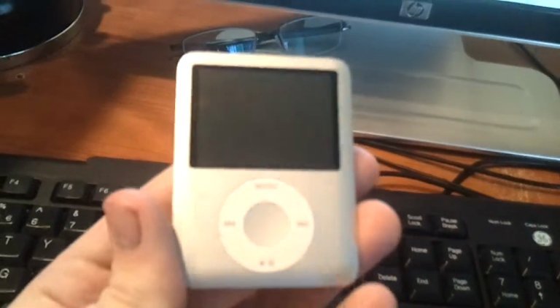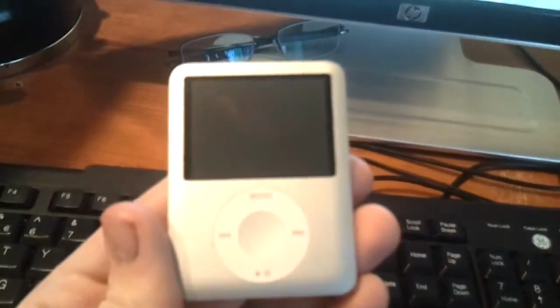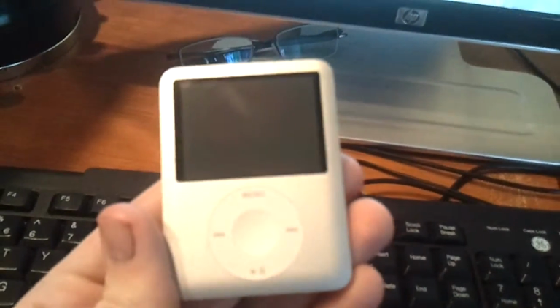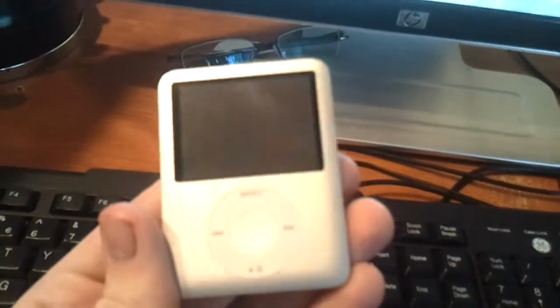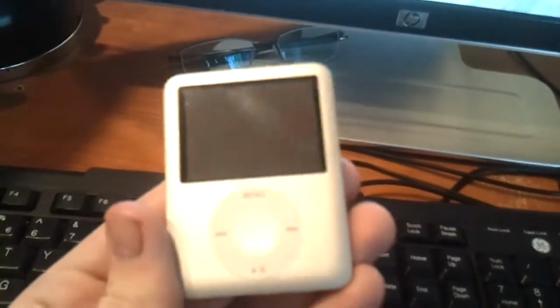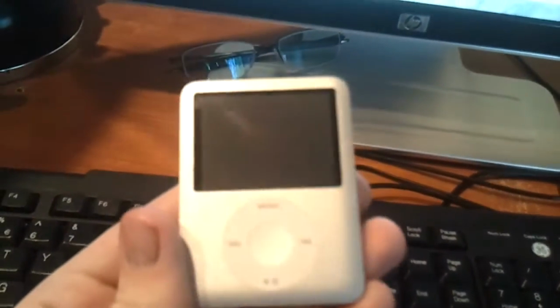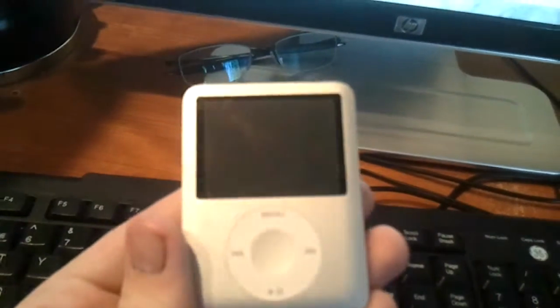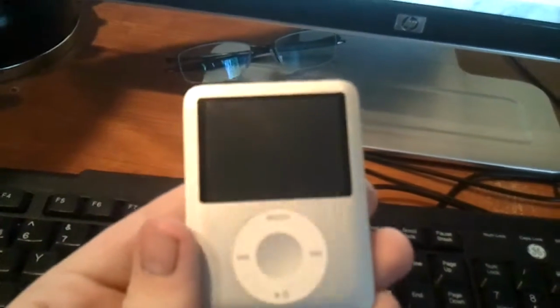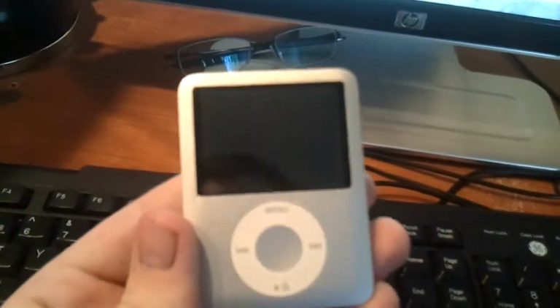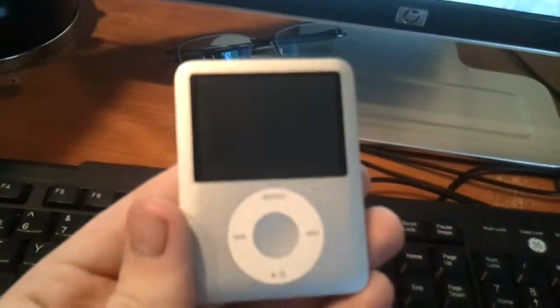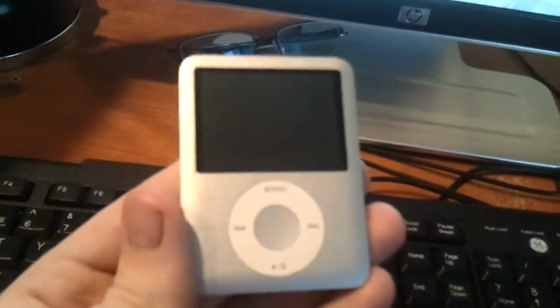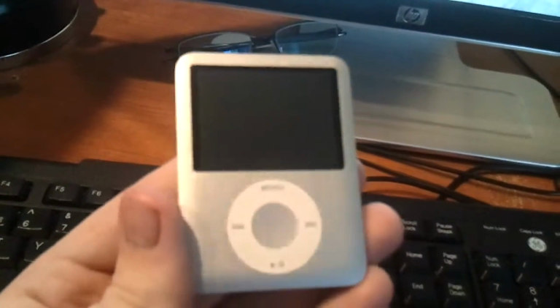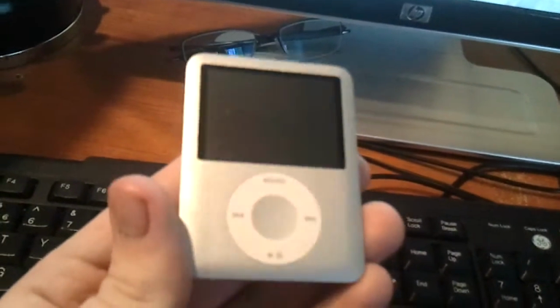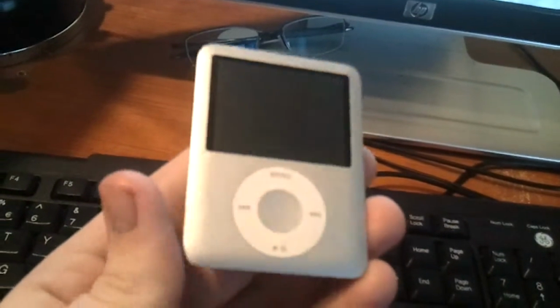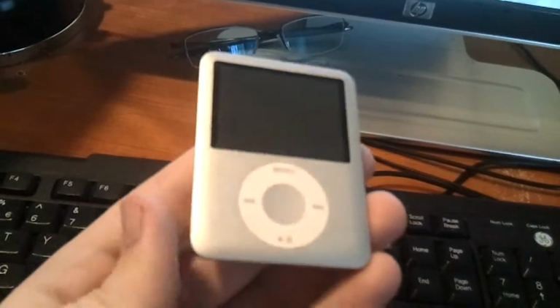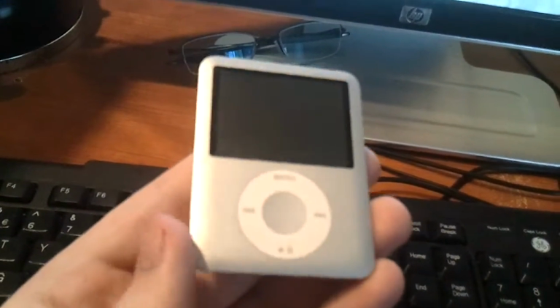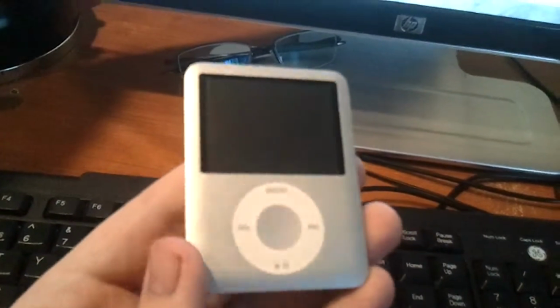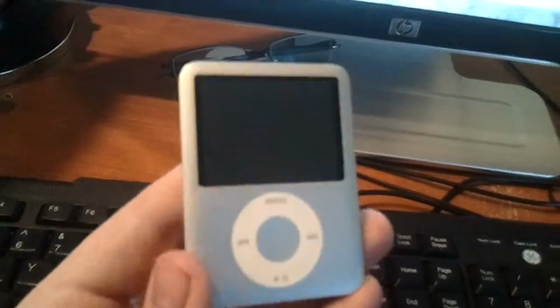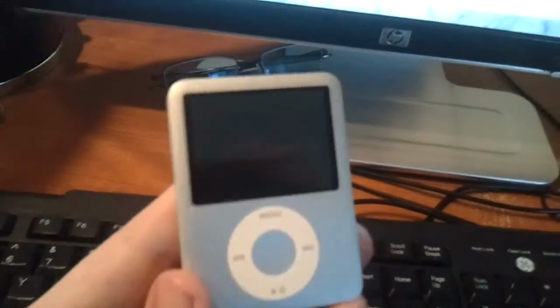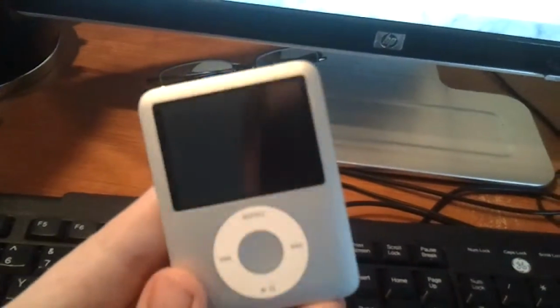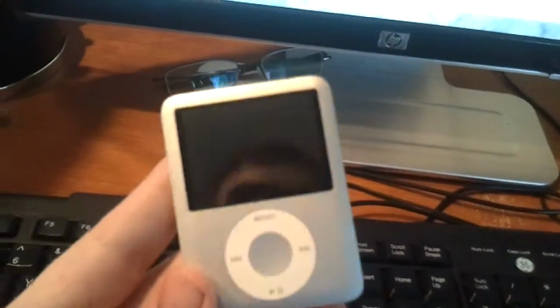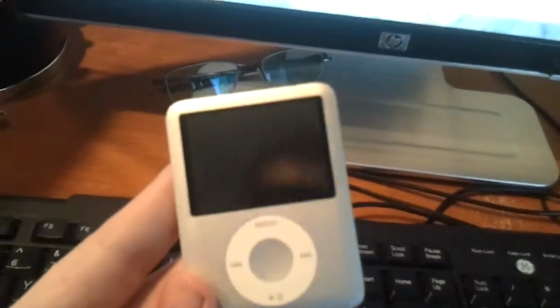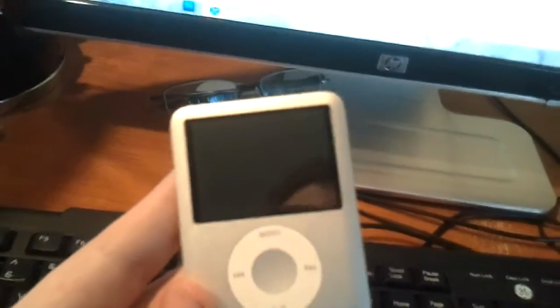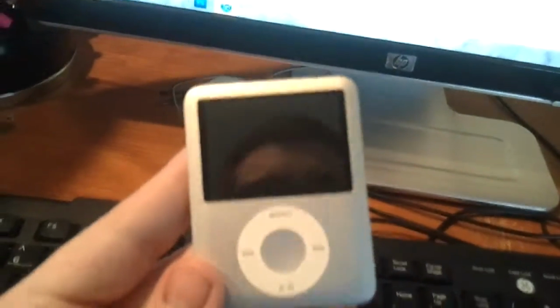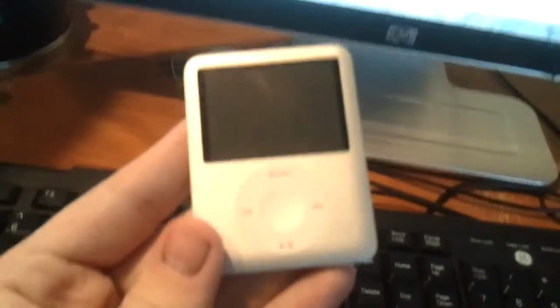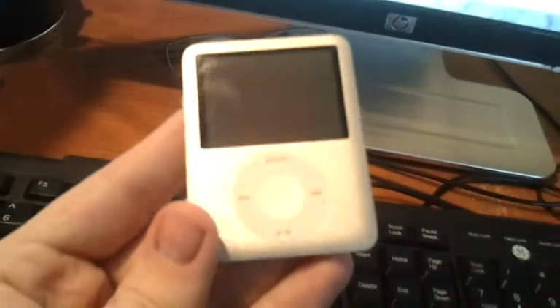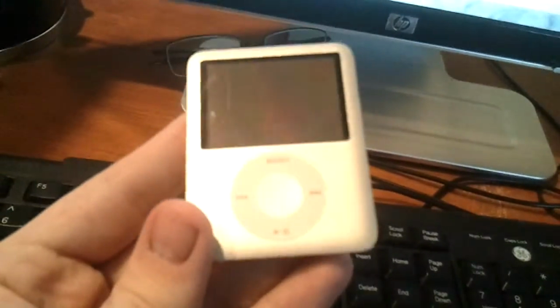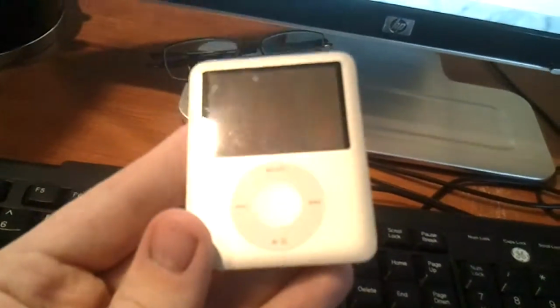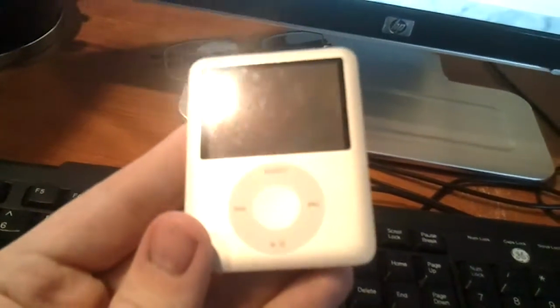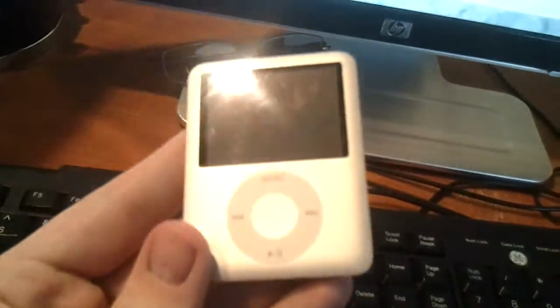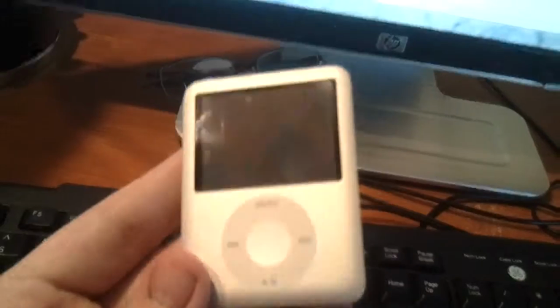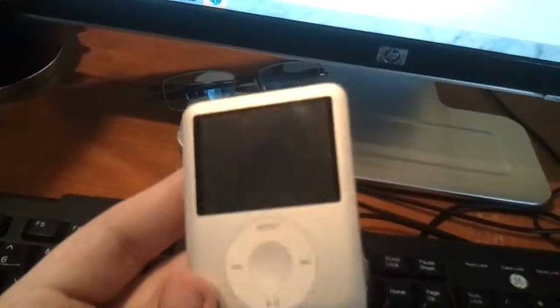Hey guys, this is the 8GB iPod Nano that I have on eBay. As you can see, it's in great shape.